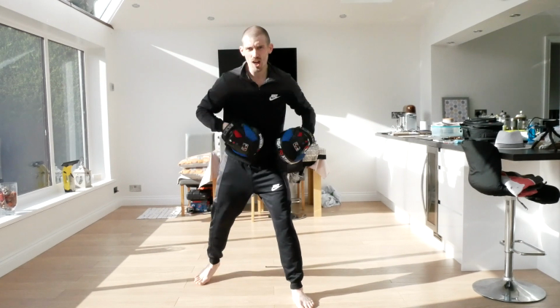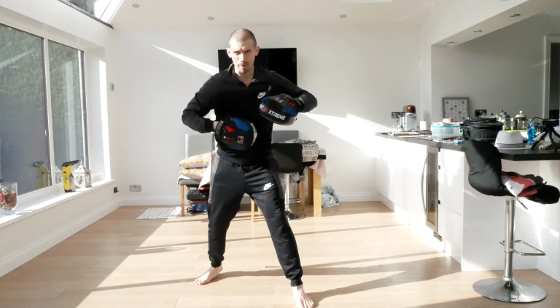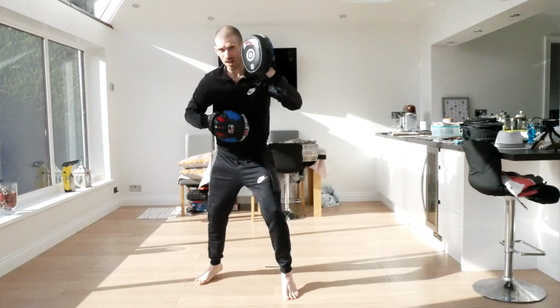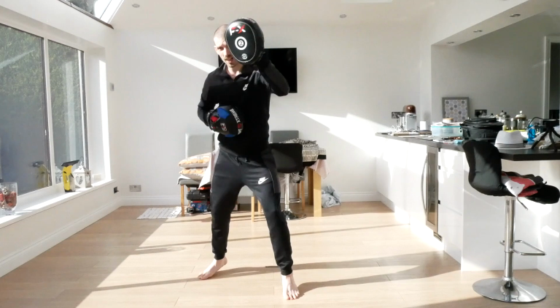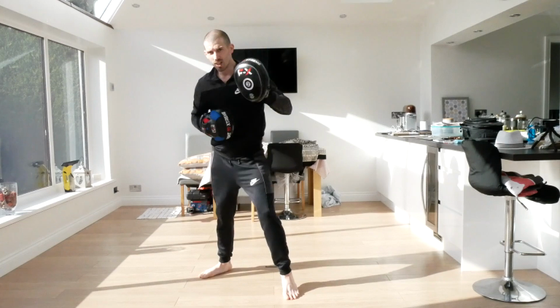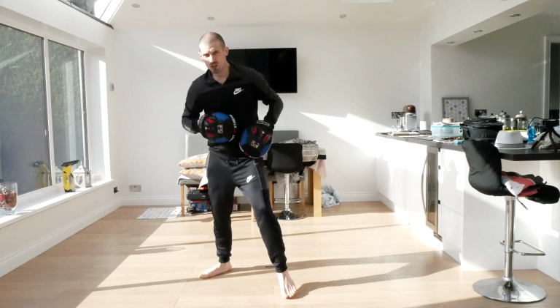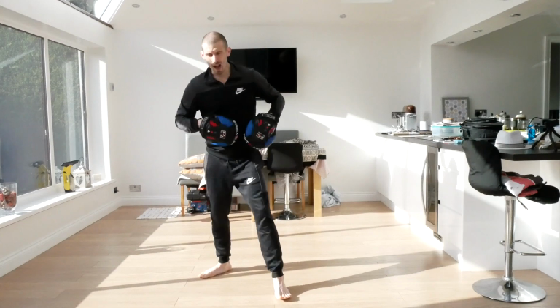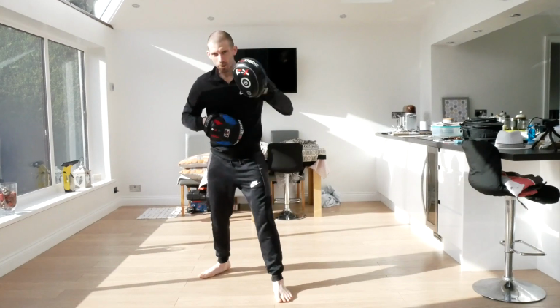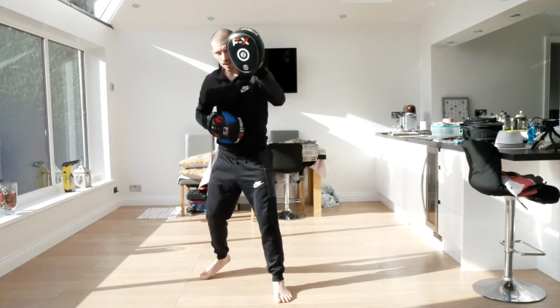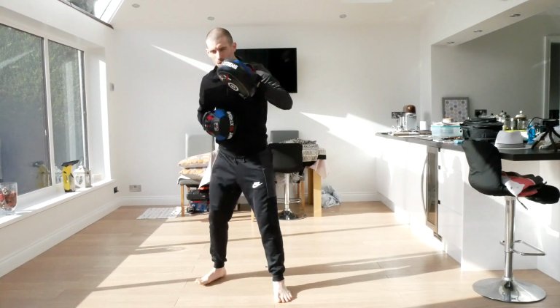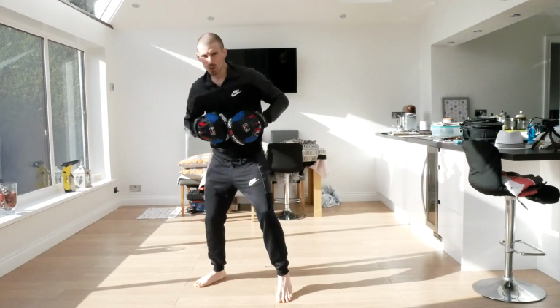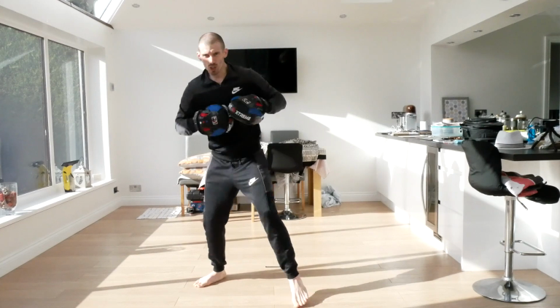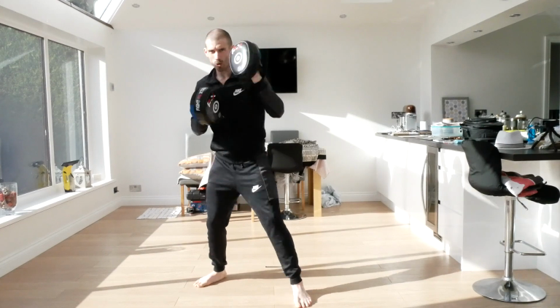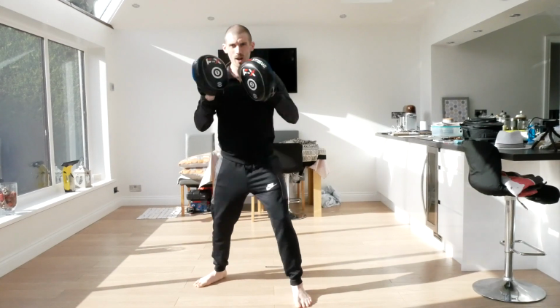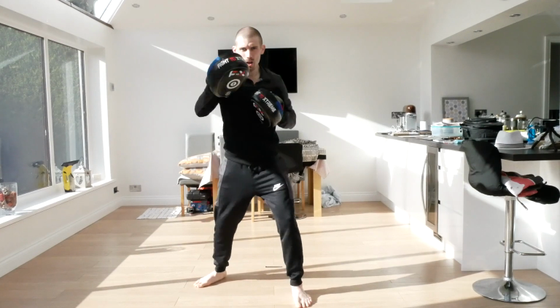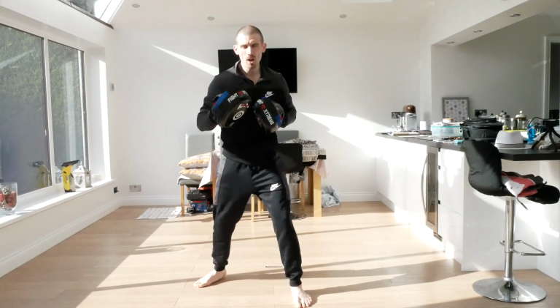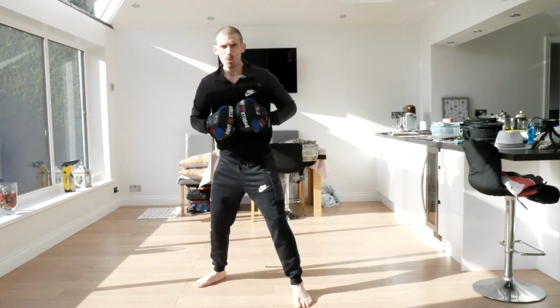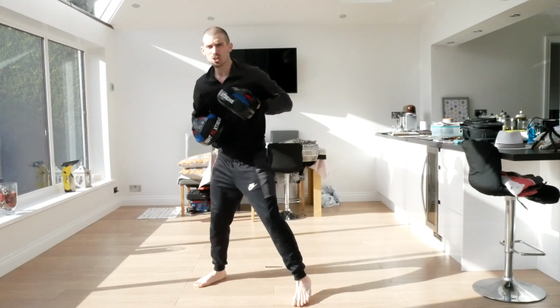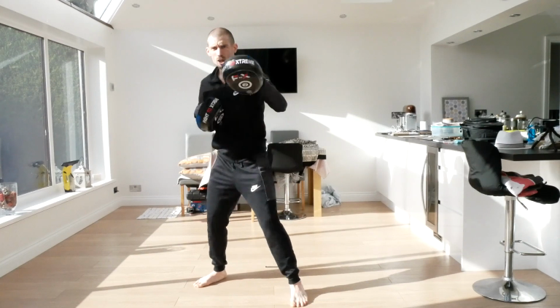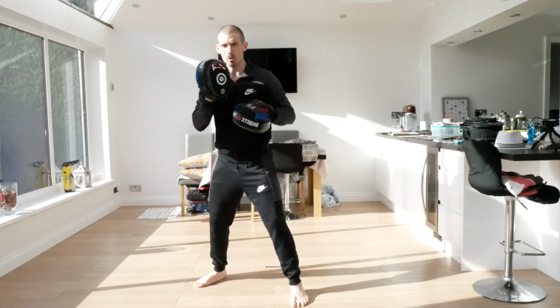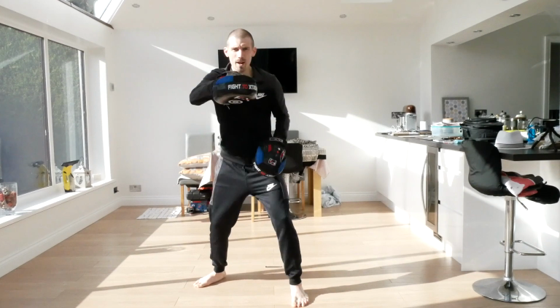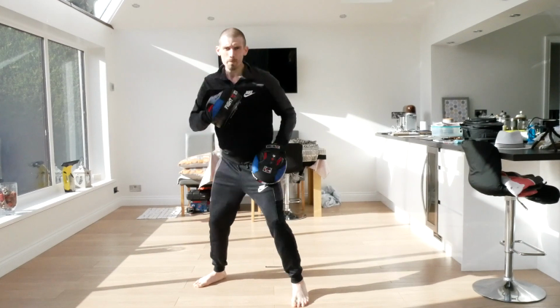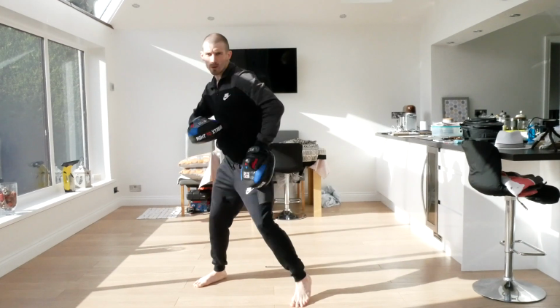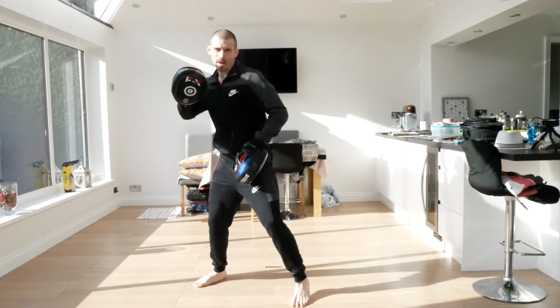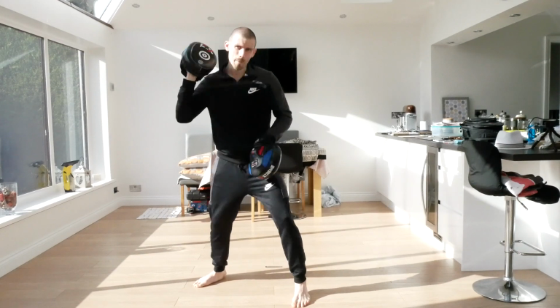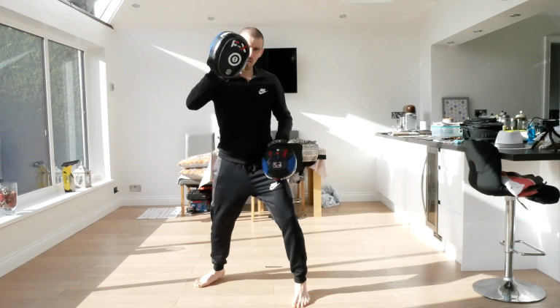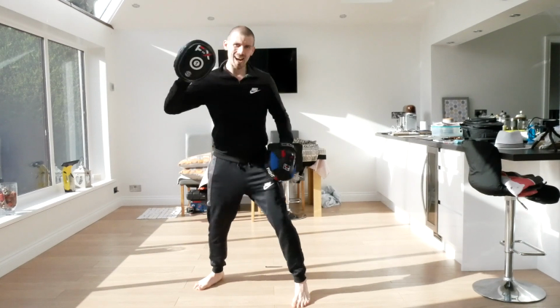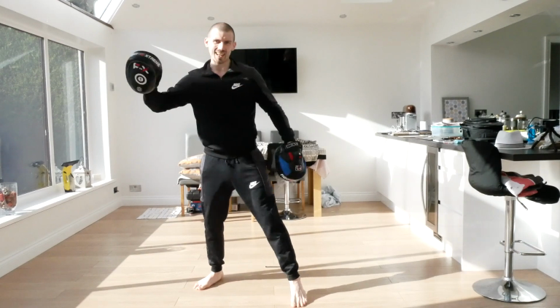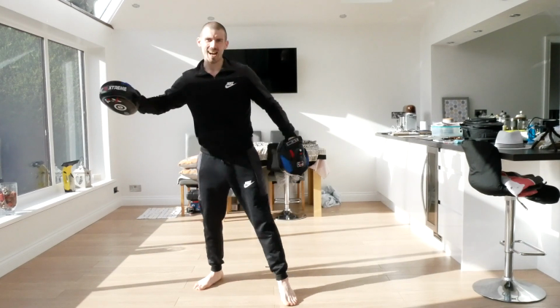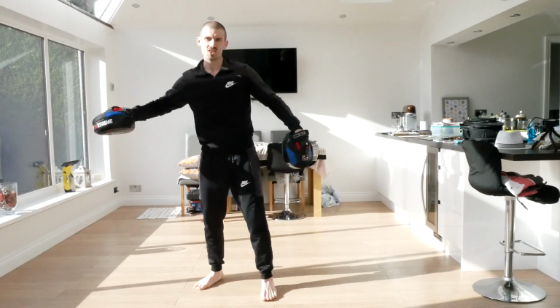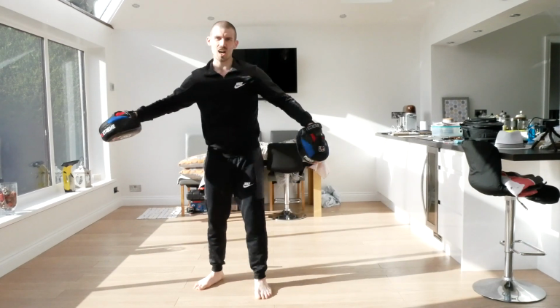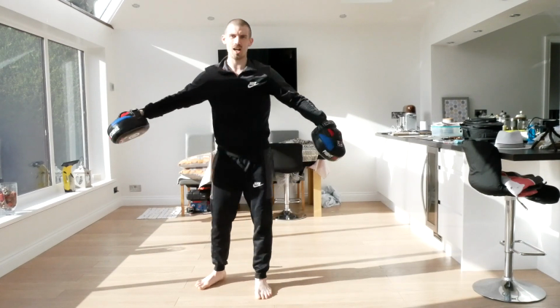Jab, jab. One, two - one, two. Big one - bang! And time.